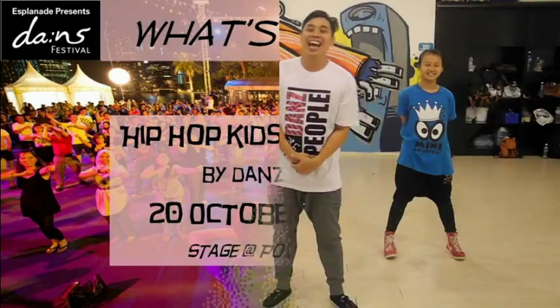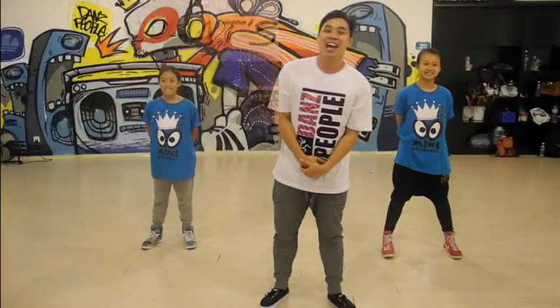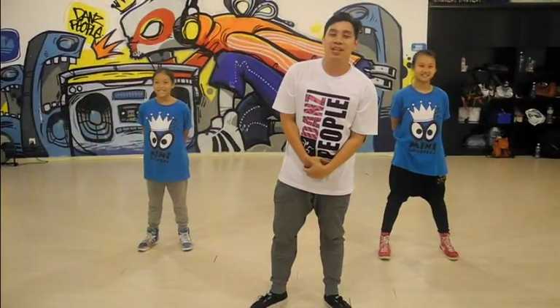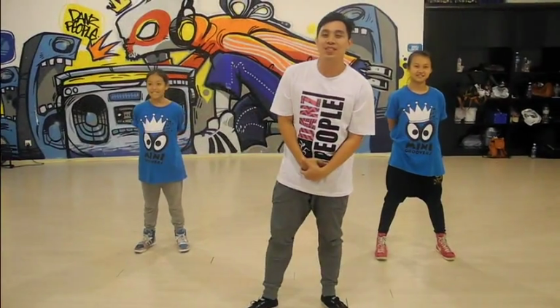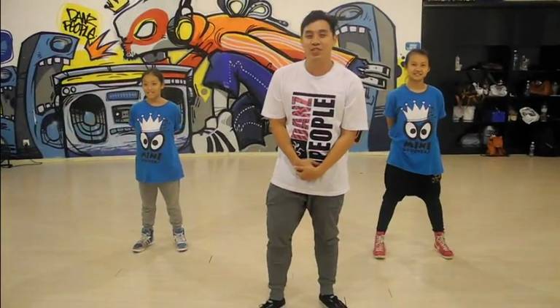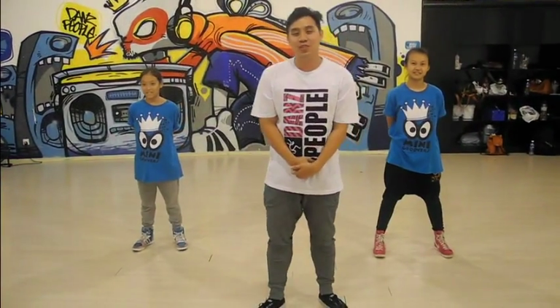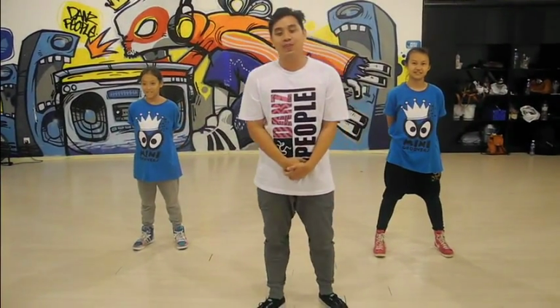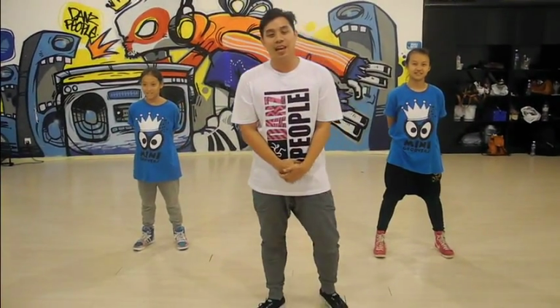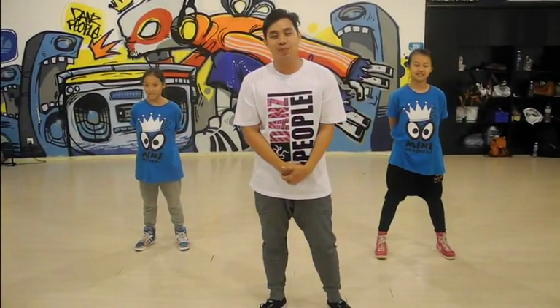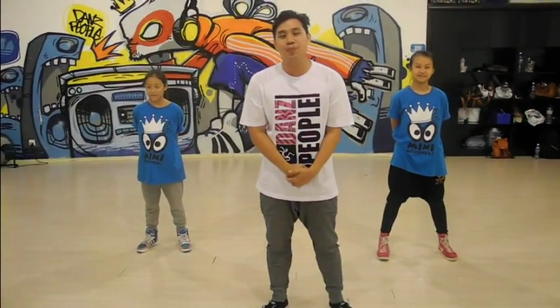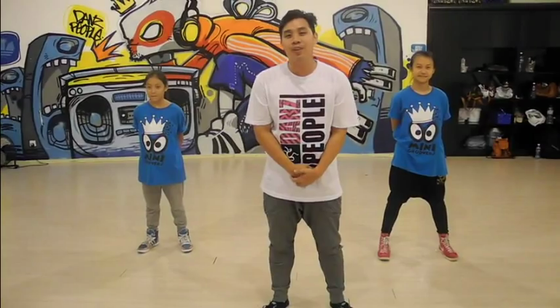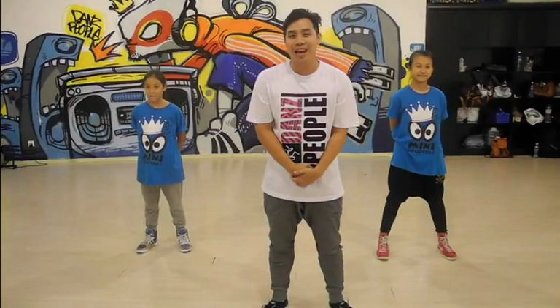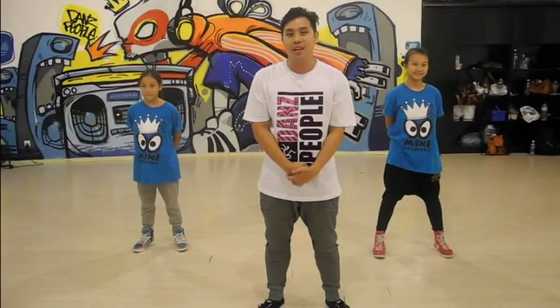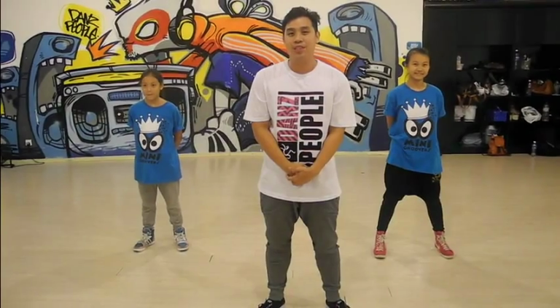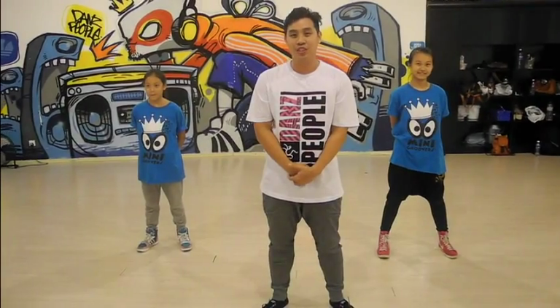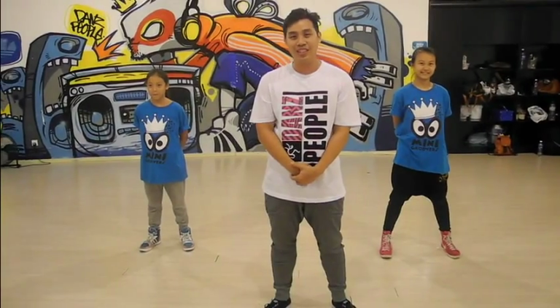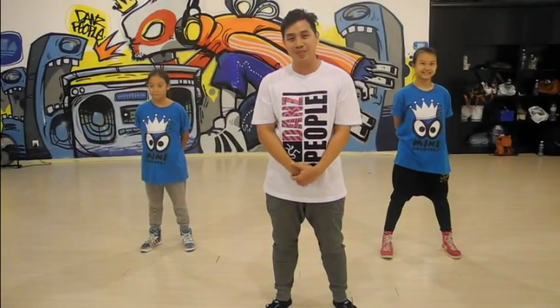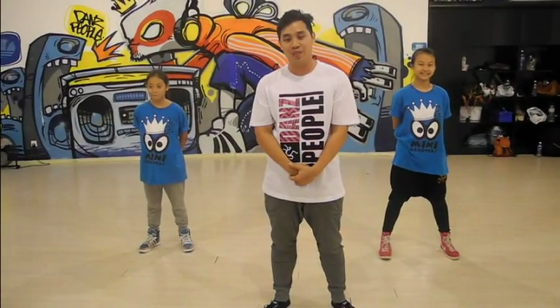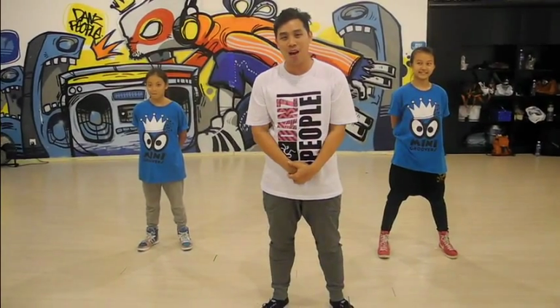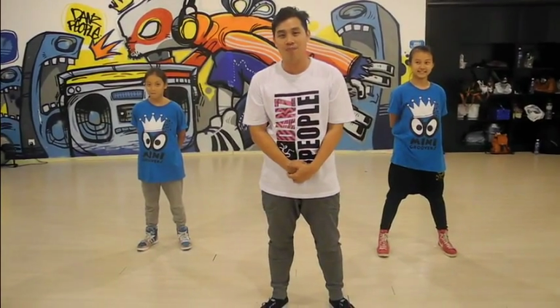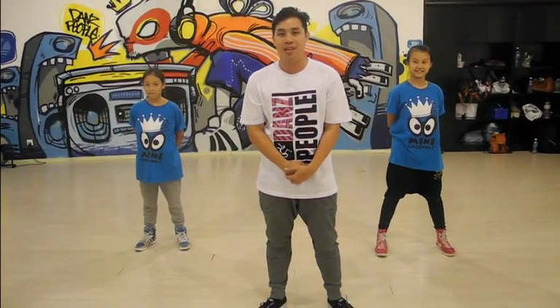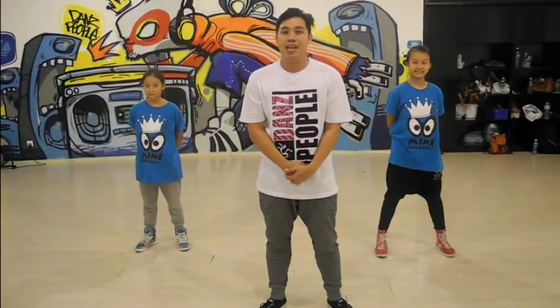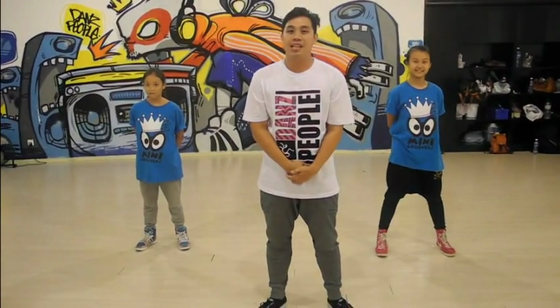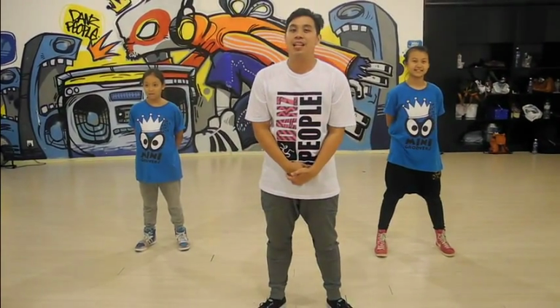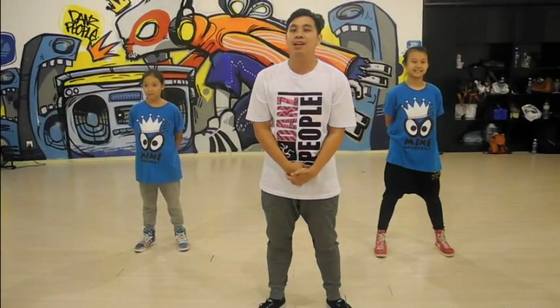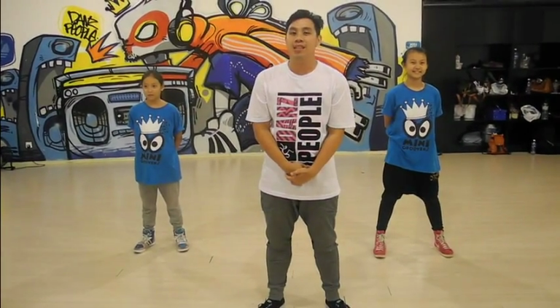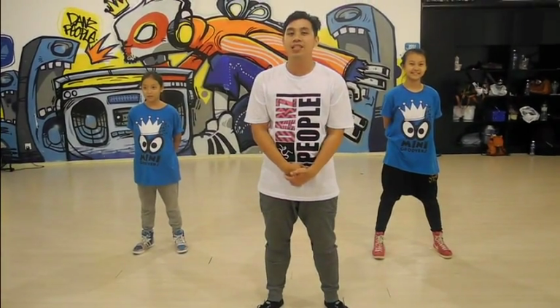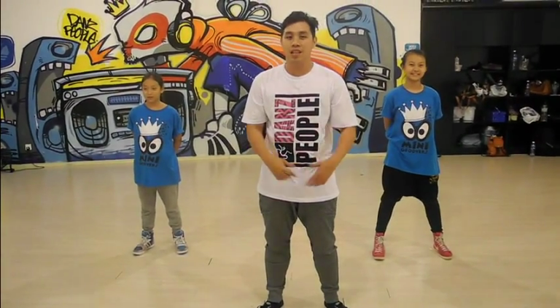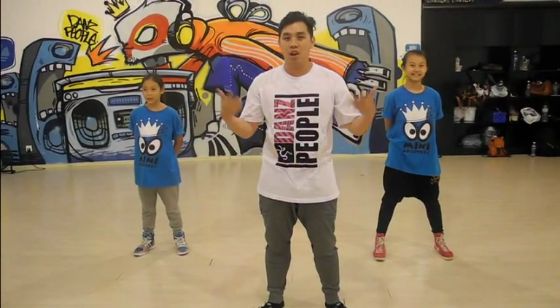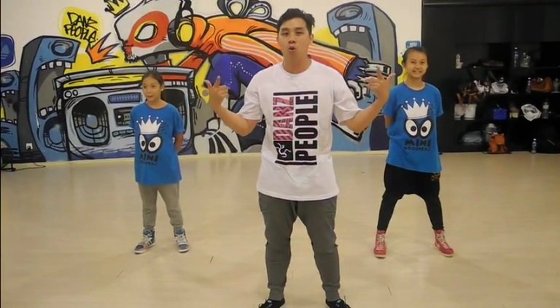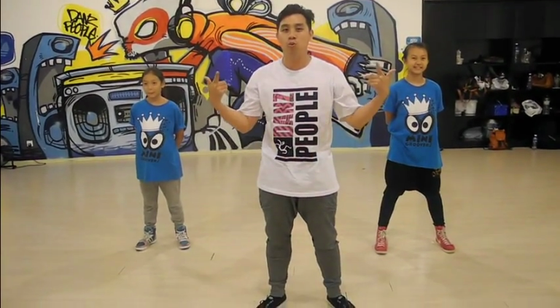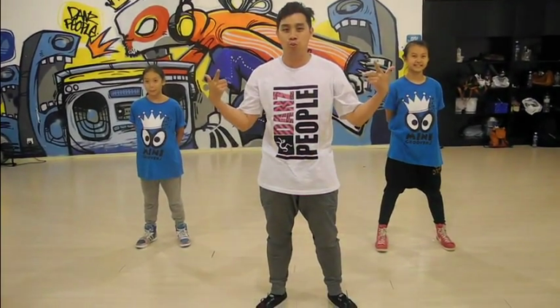Hi, my name is Jules from Dance People and I'll be teaching Kids Hip Hop and the style is old school.